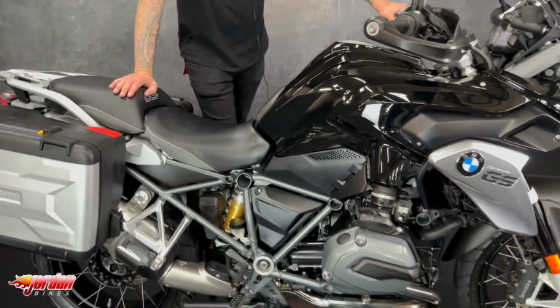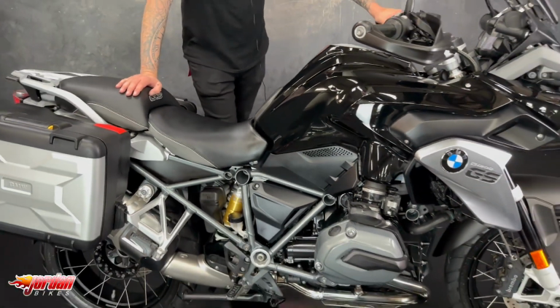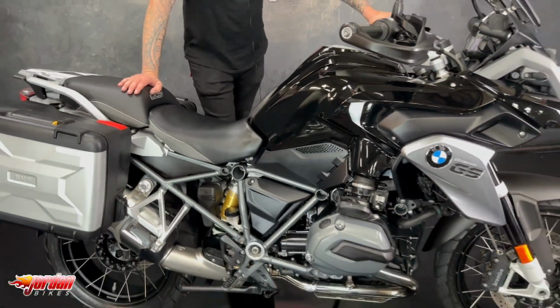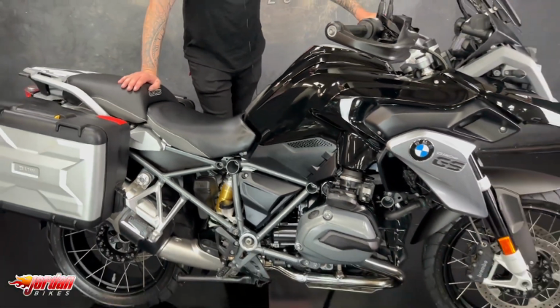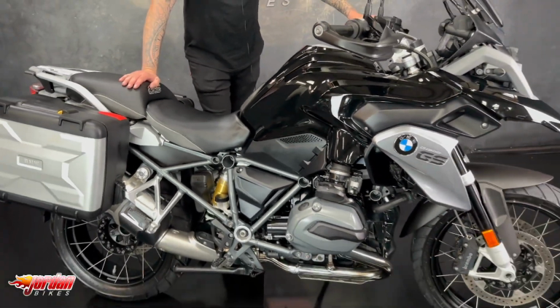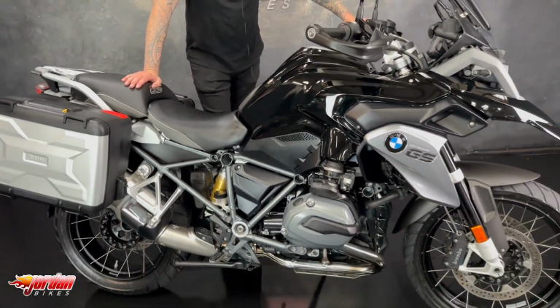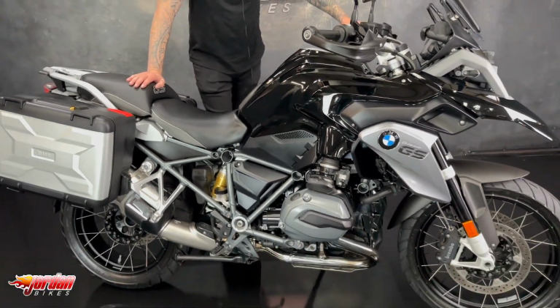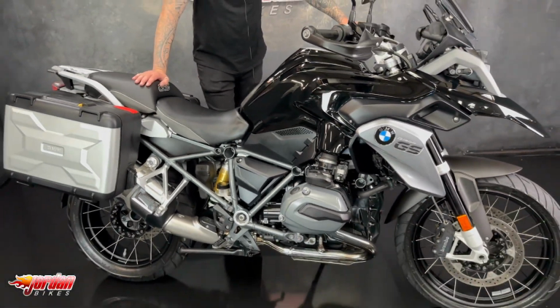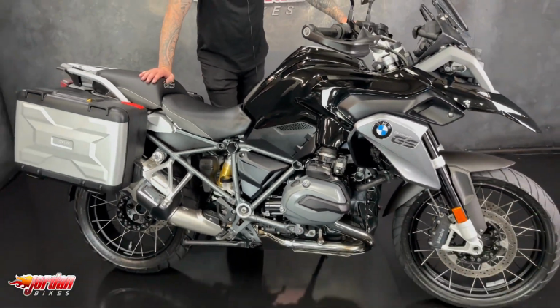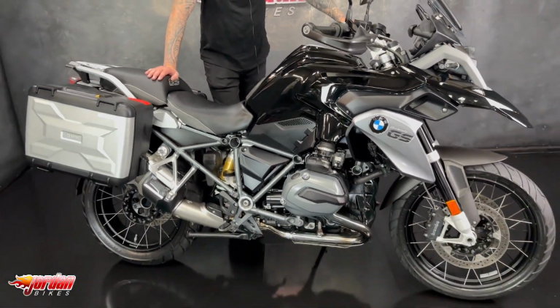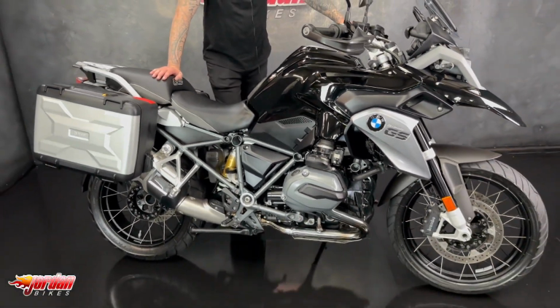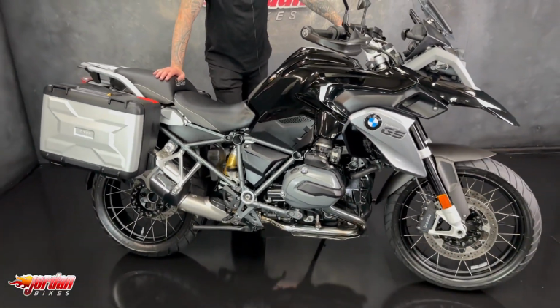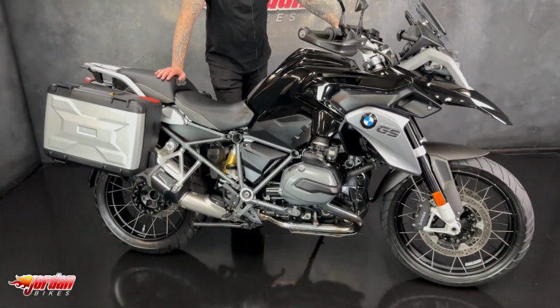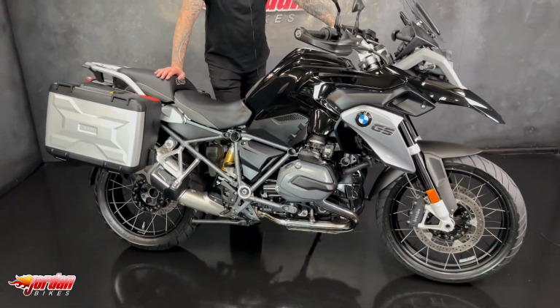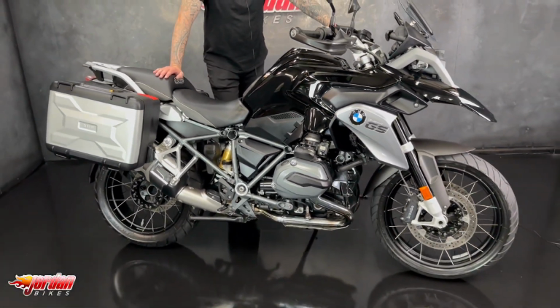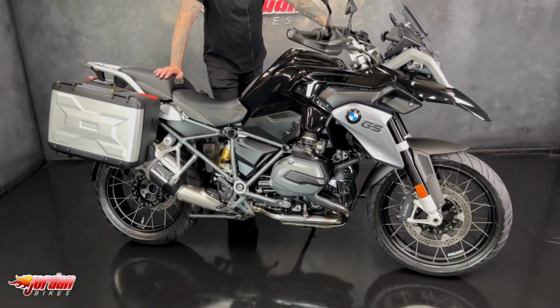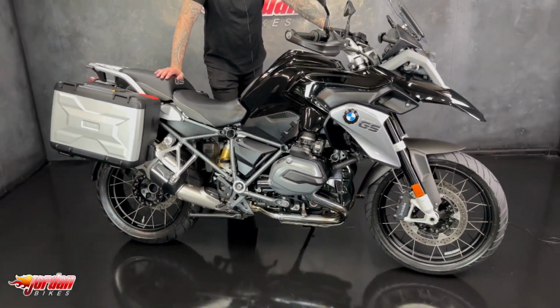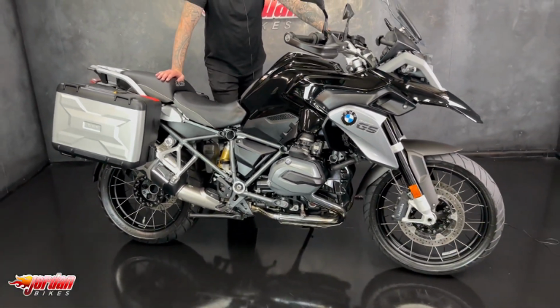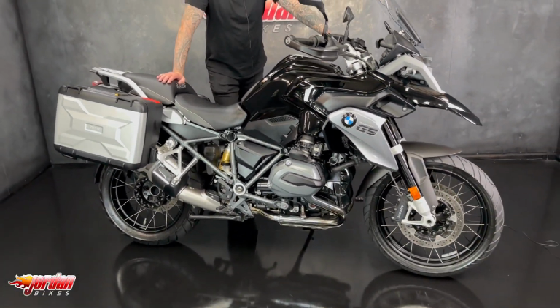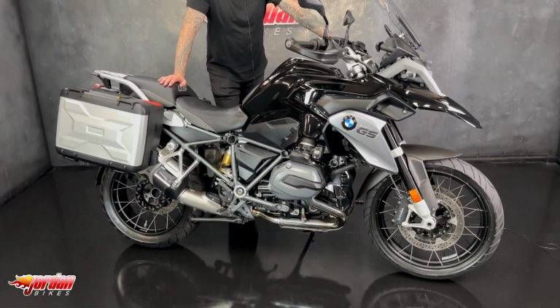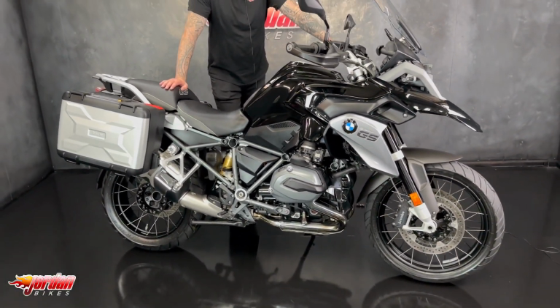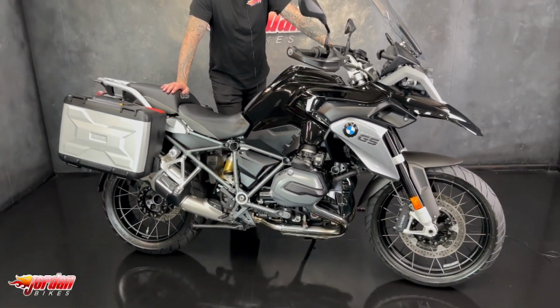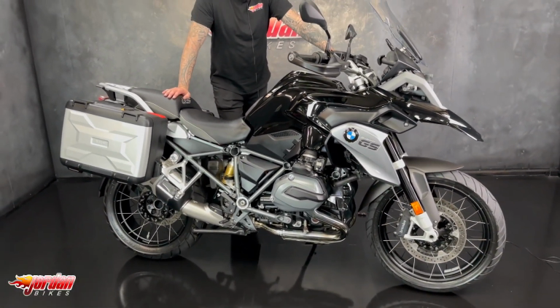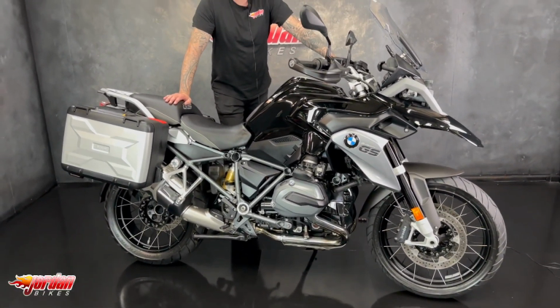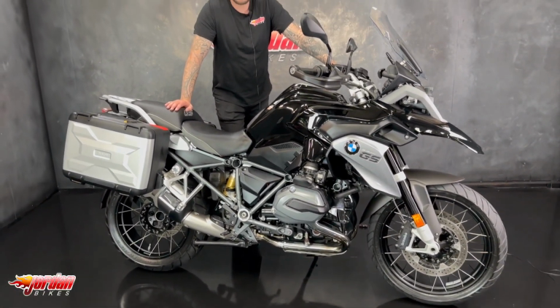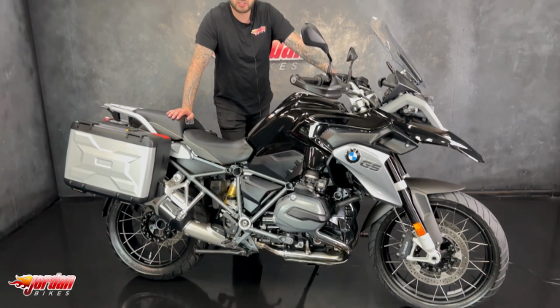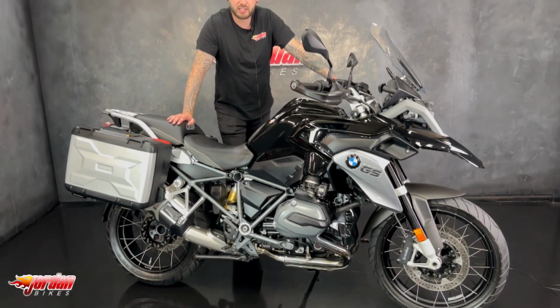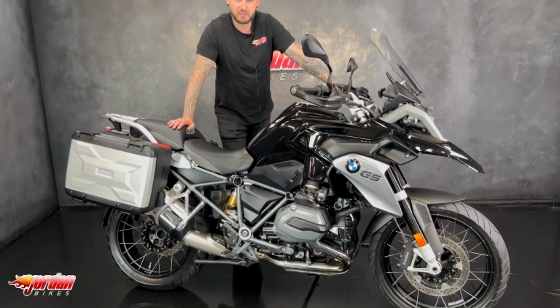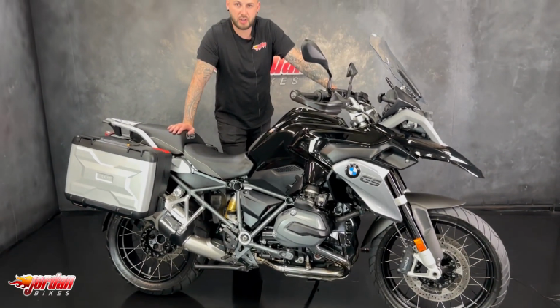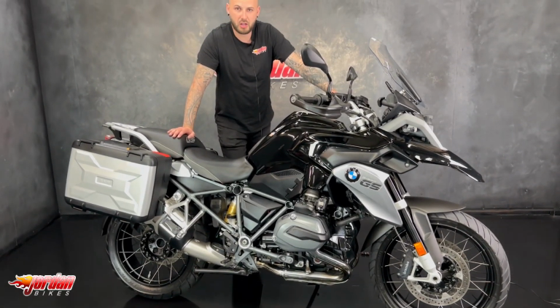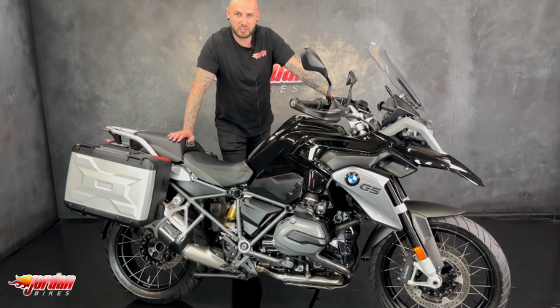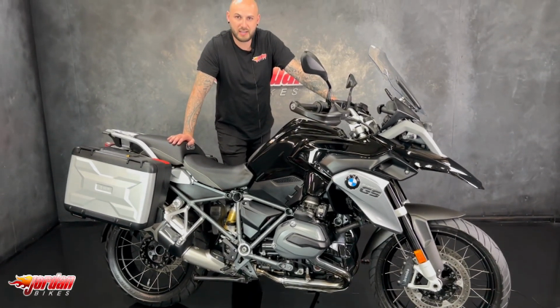So if you do want to get it bought, I'm sure it'll be sold immediately — get yourself down to Jordan Bikes and just give us a call. Cheers.